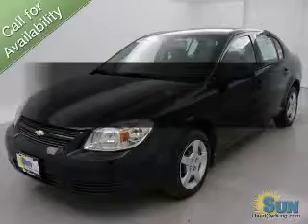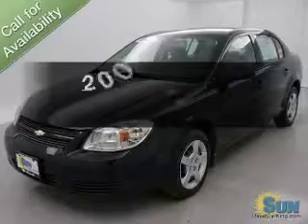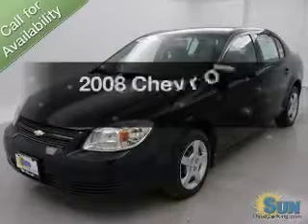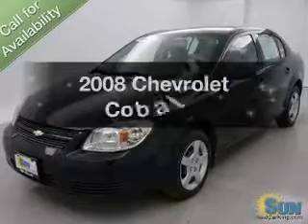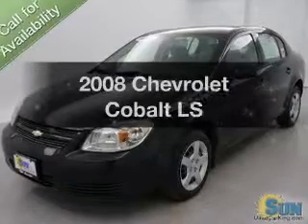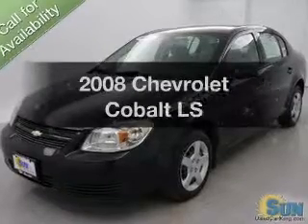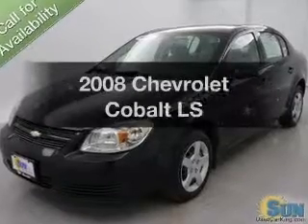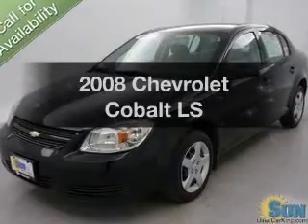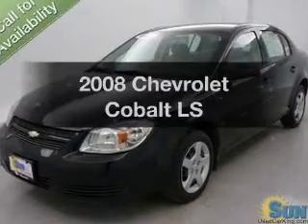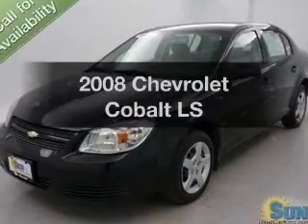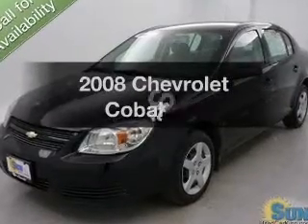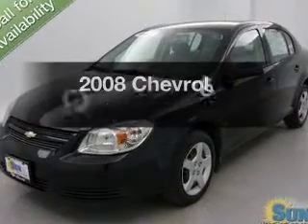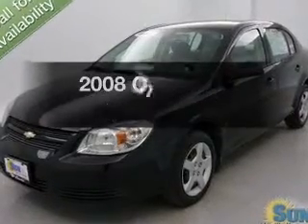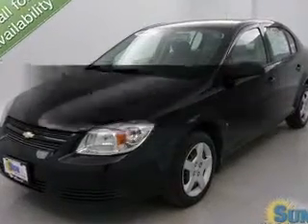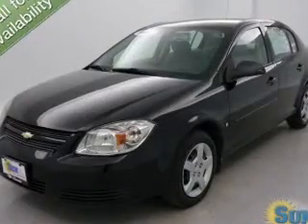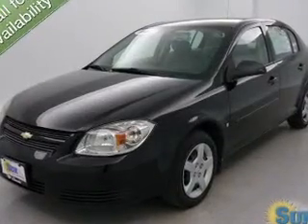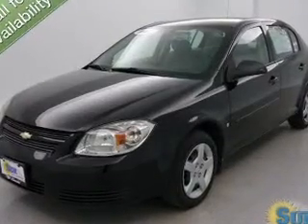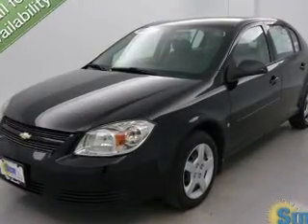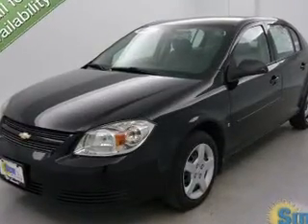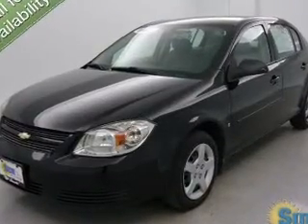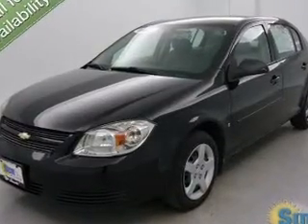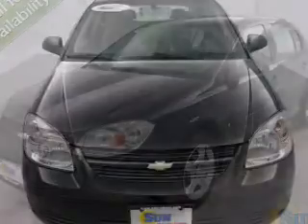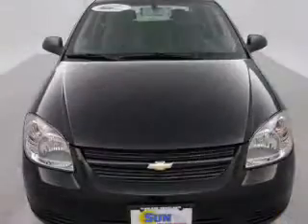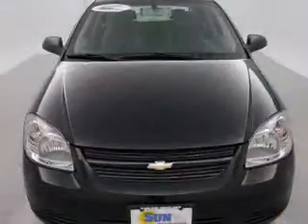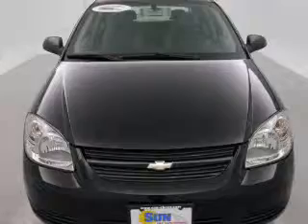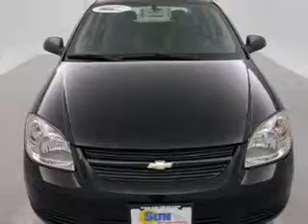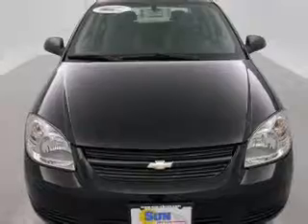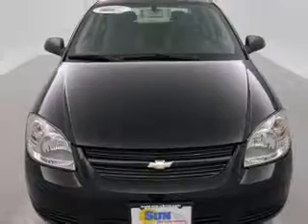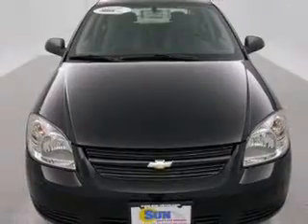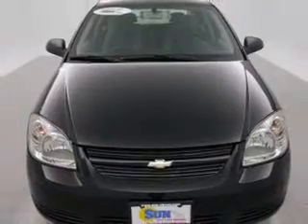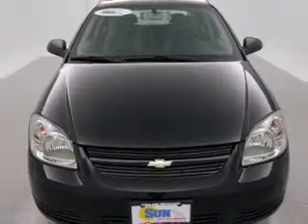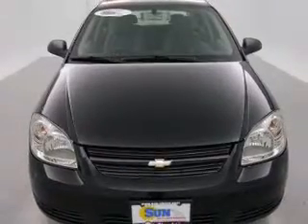Imagine yourself in this 2008 Chevrolet Cobalt. If you're looking for a first-rate auto, this one could be yours today.